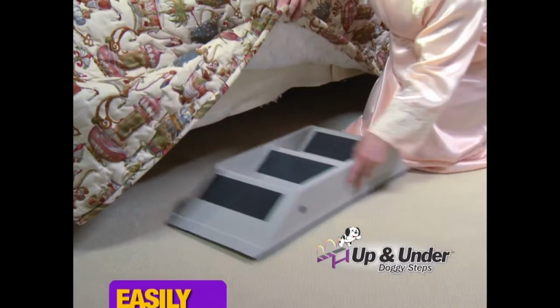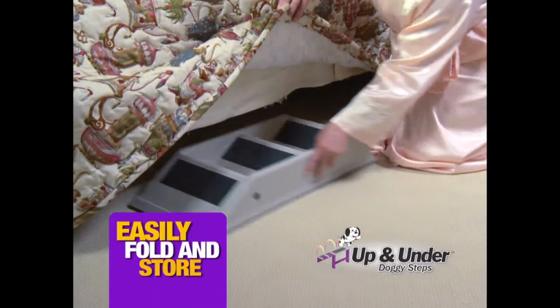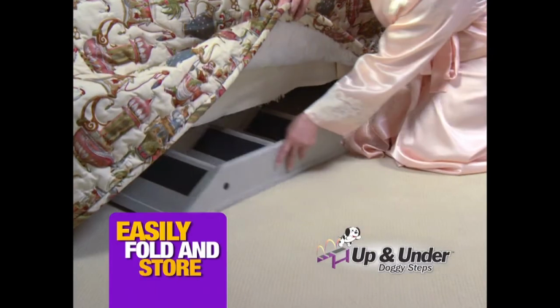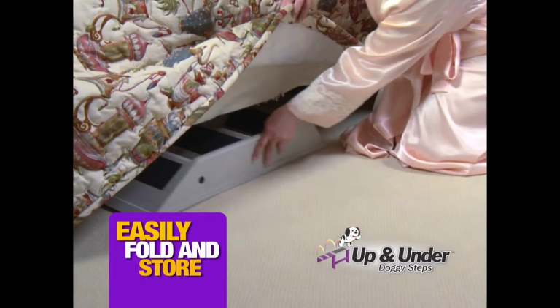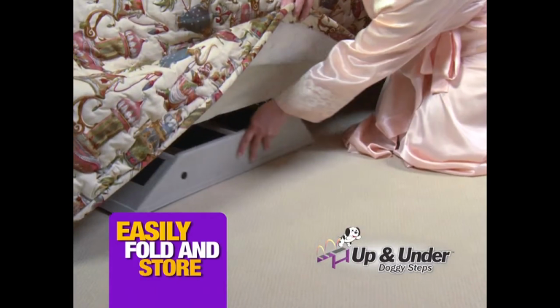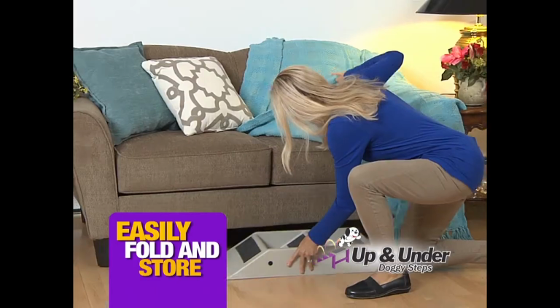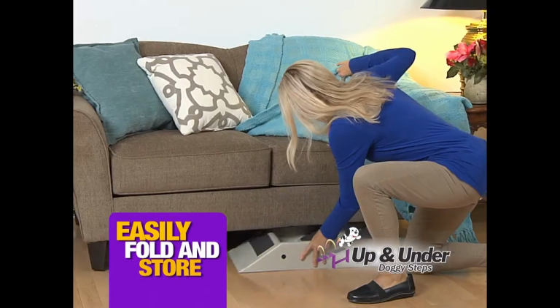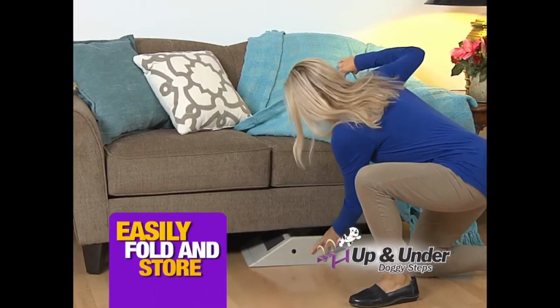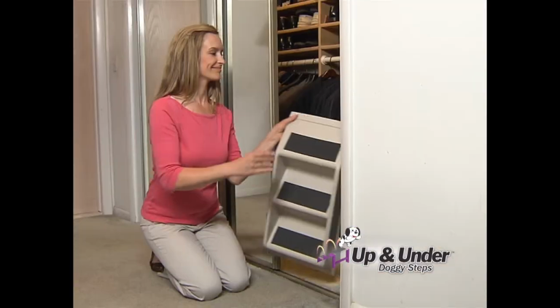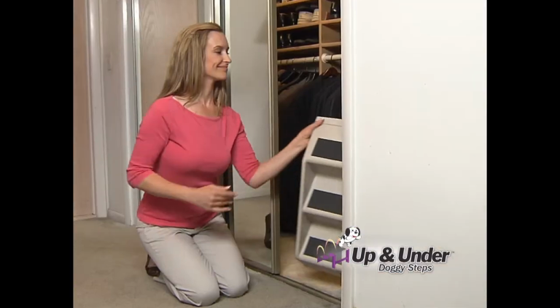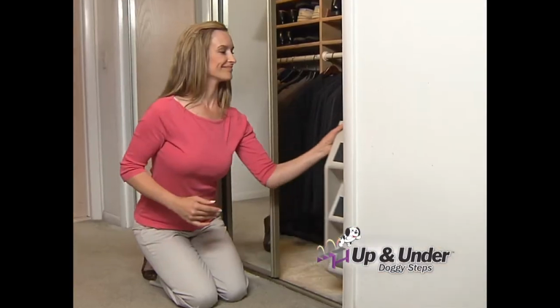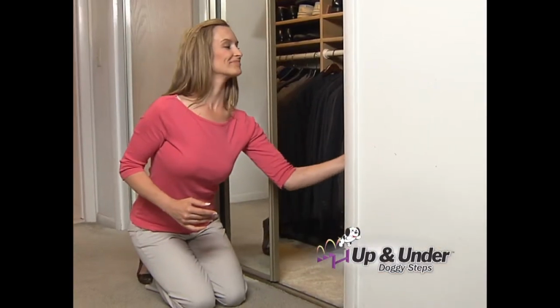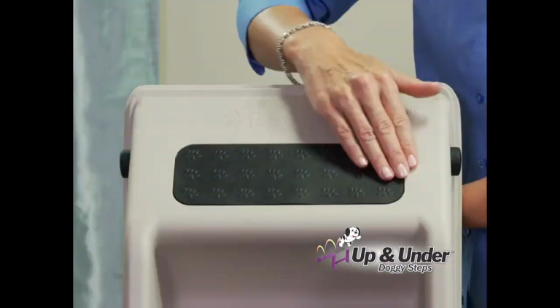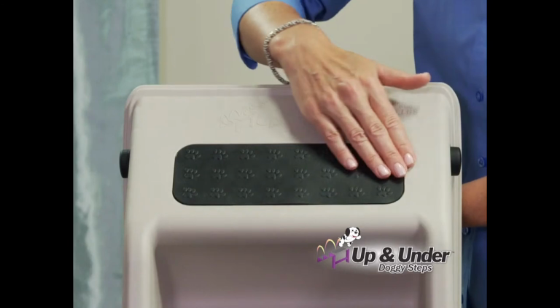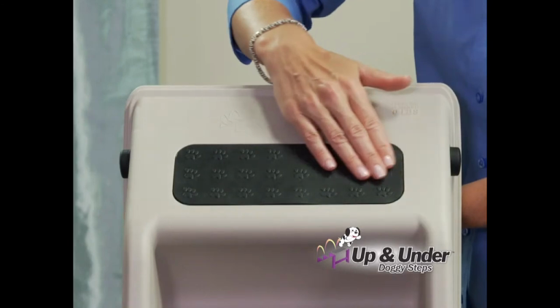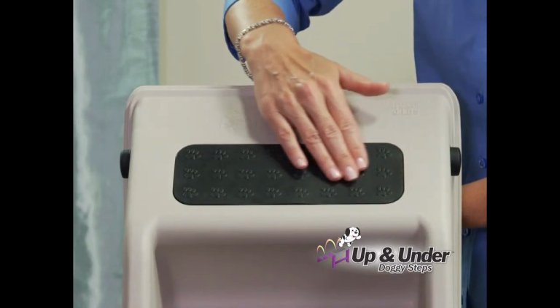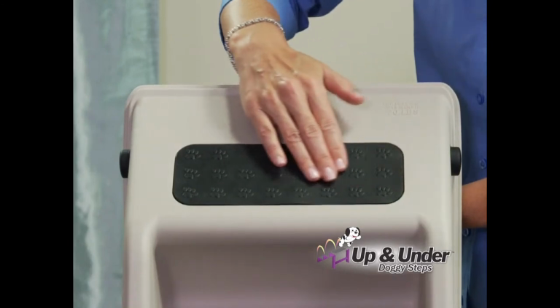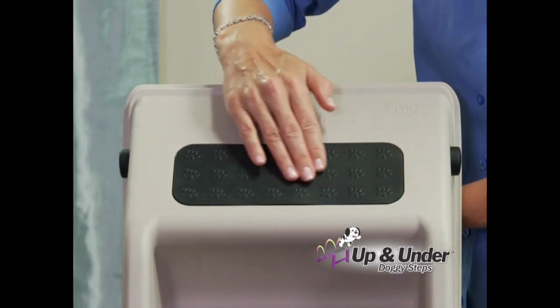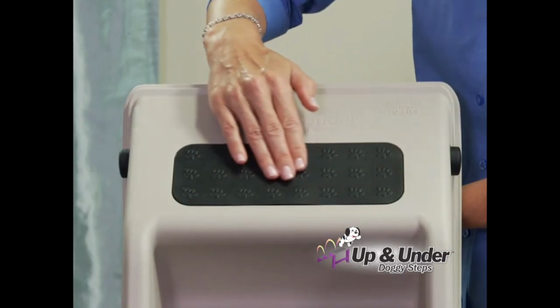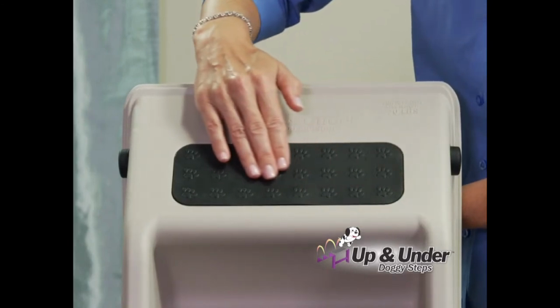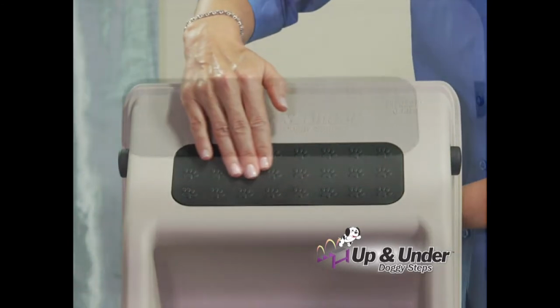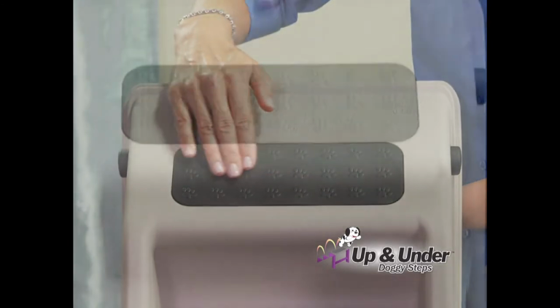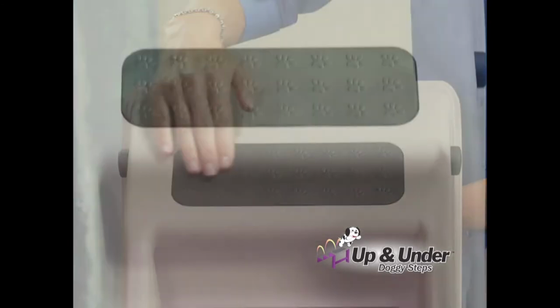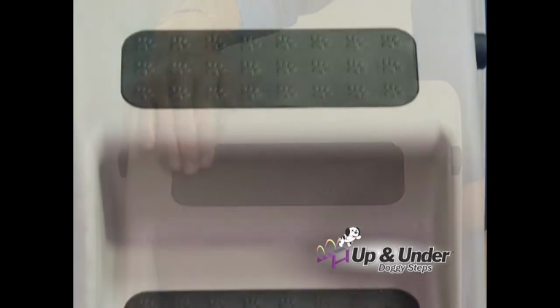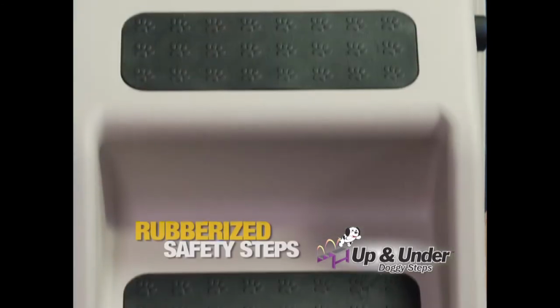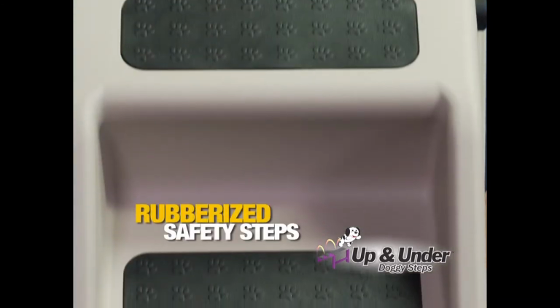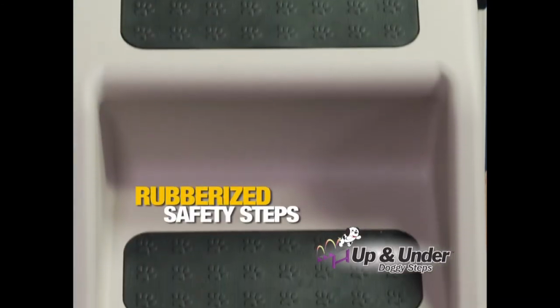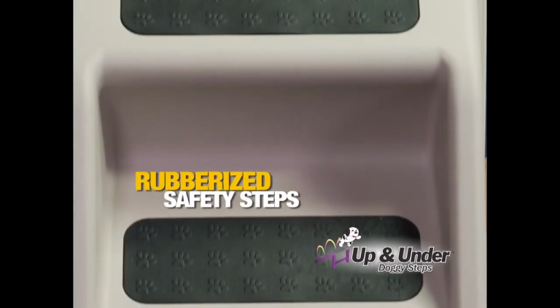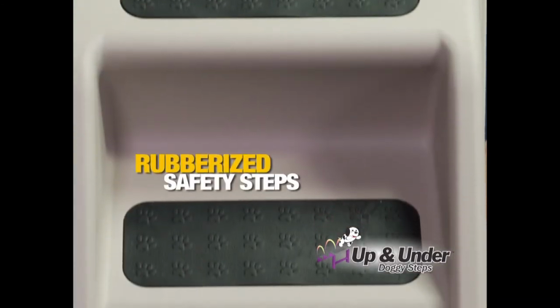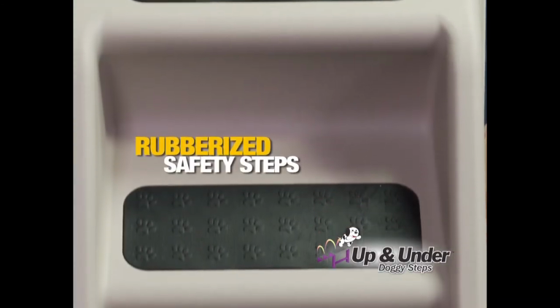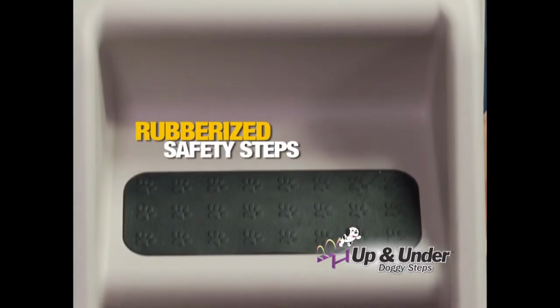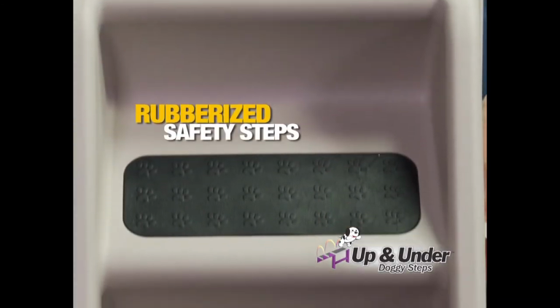Hide it under a bed, couch, or in a closet. The doggy steps also have rubberized safety steps so your pet's paws won't slip.